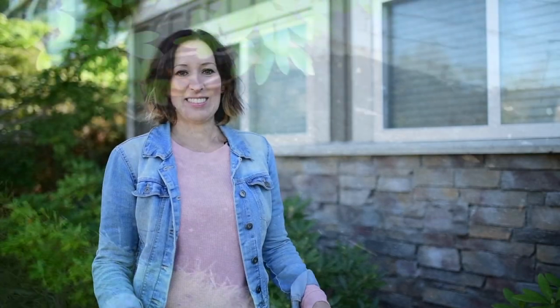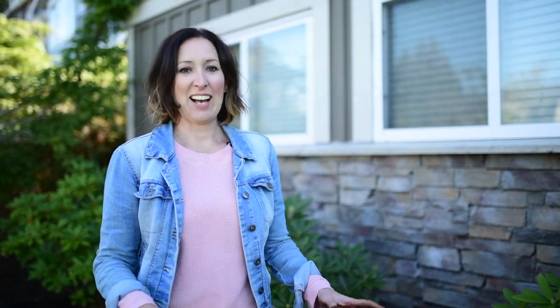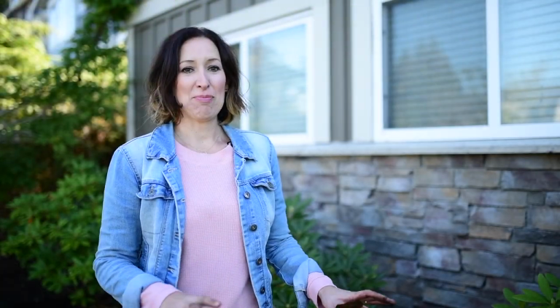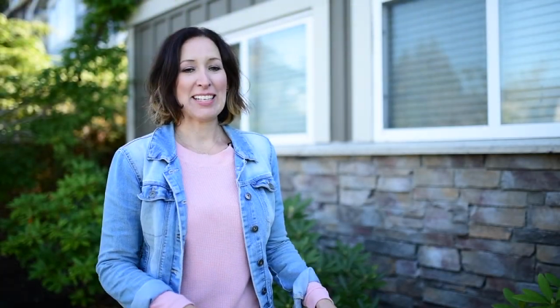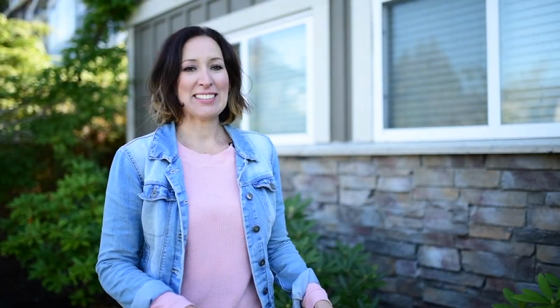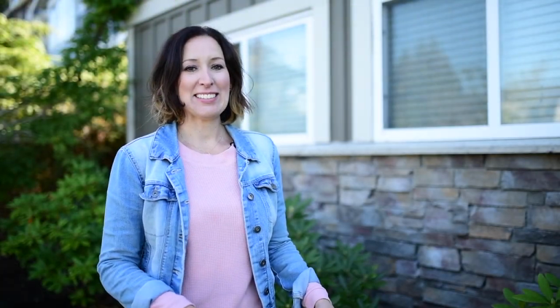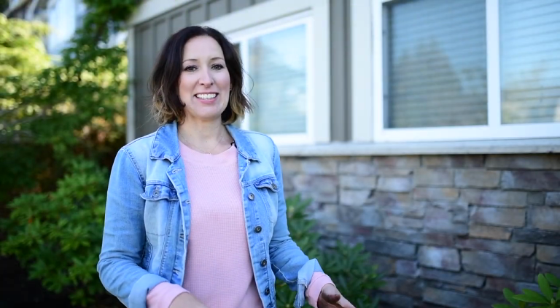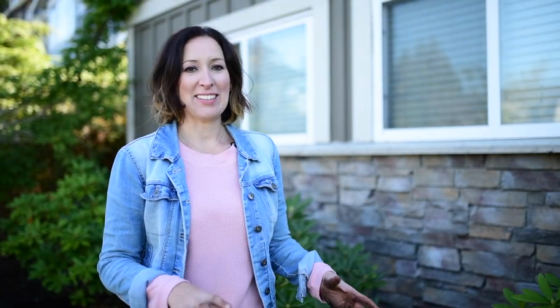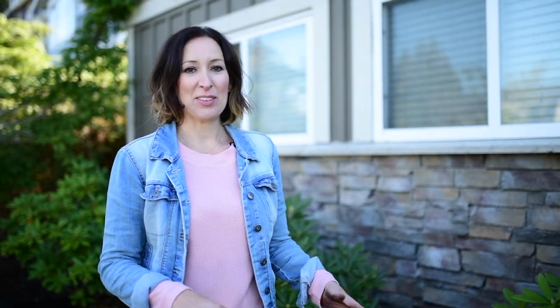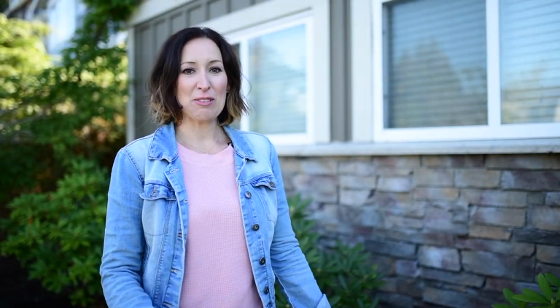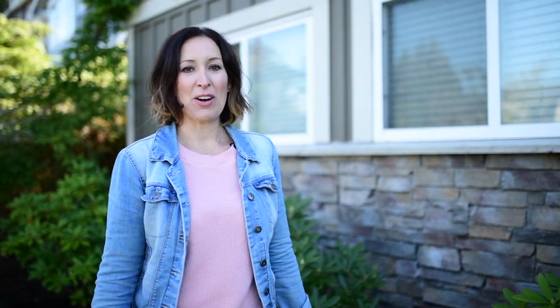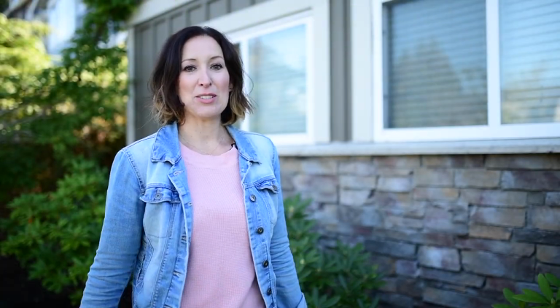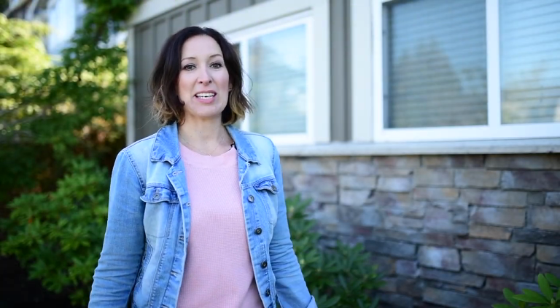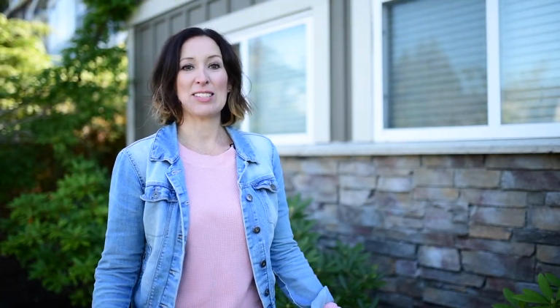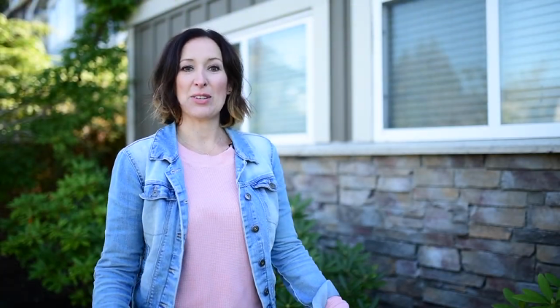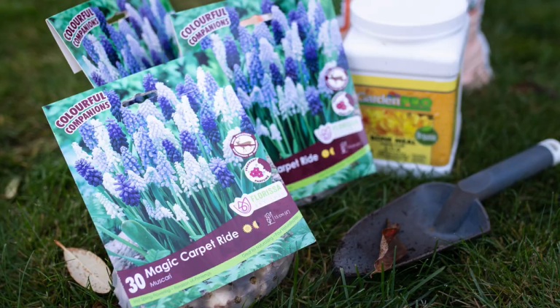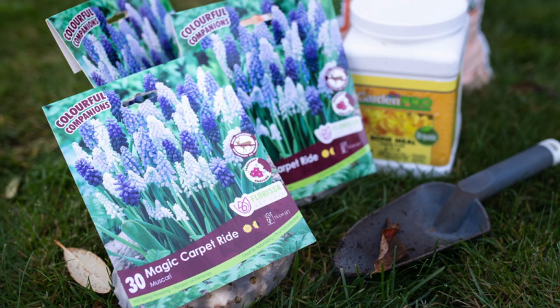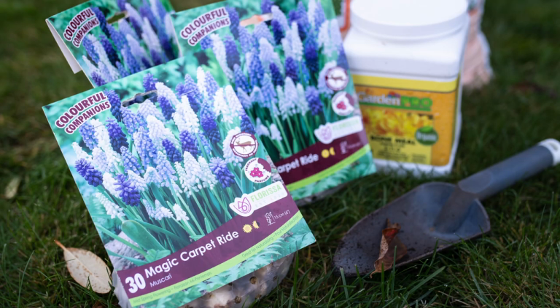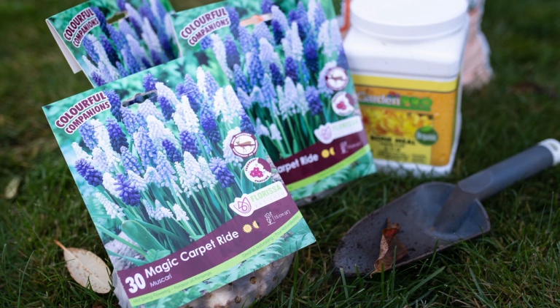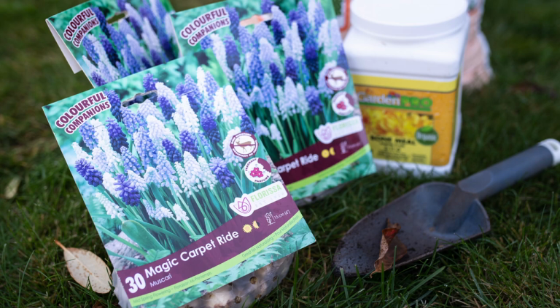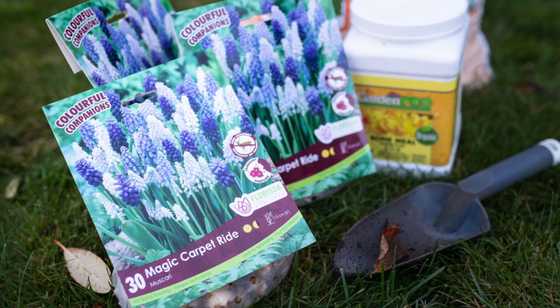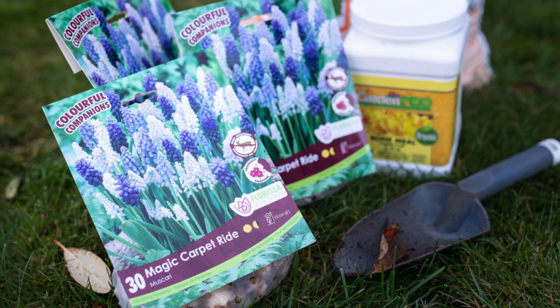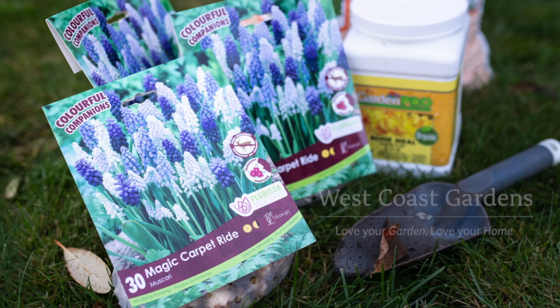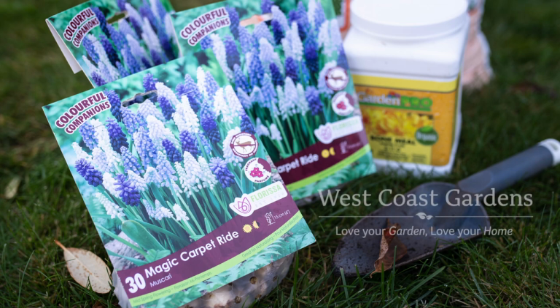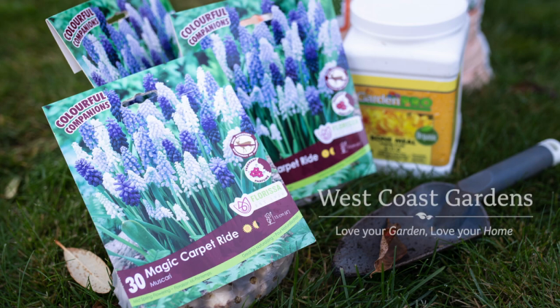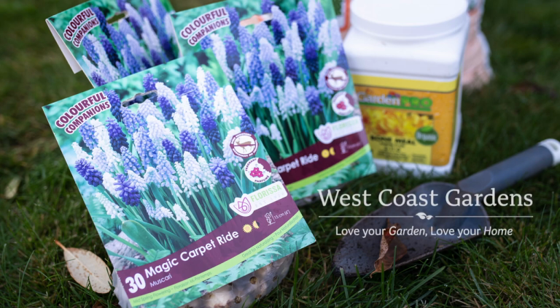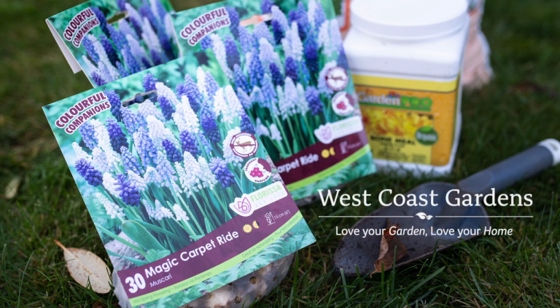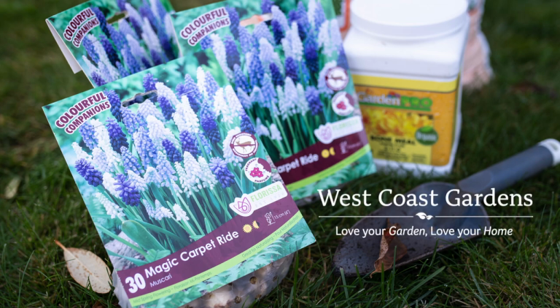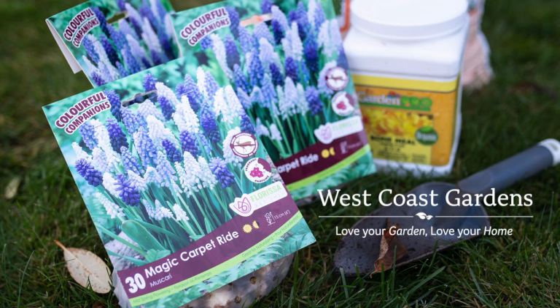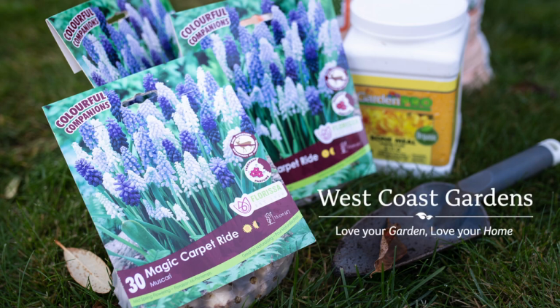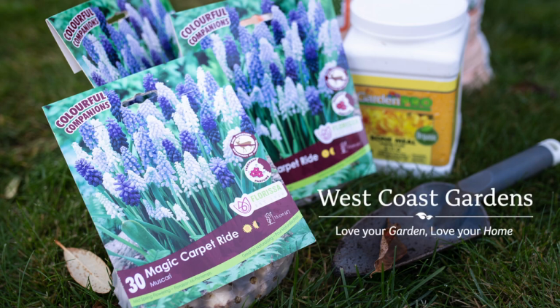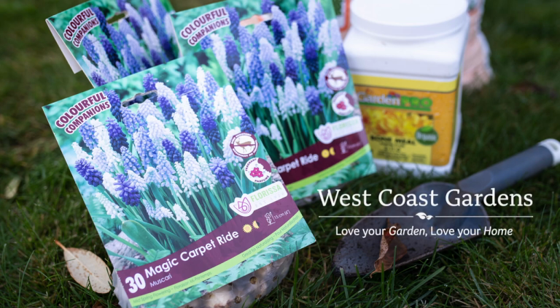I've planted these in early fall so I can enjoy them mid-spring.